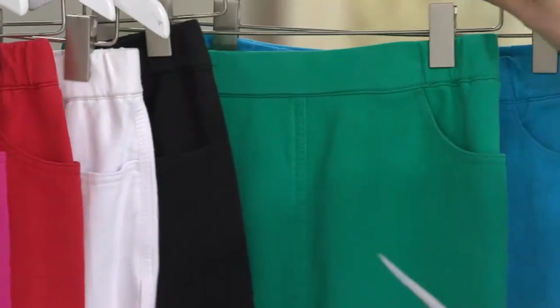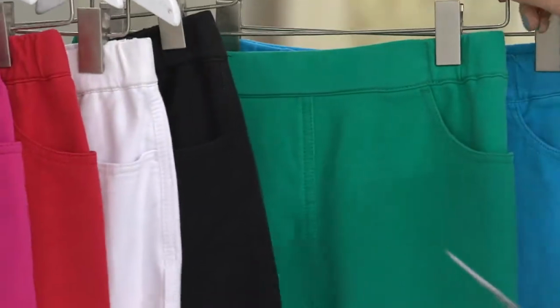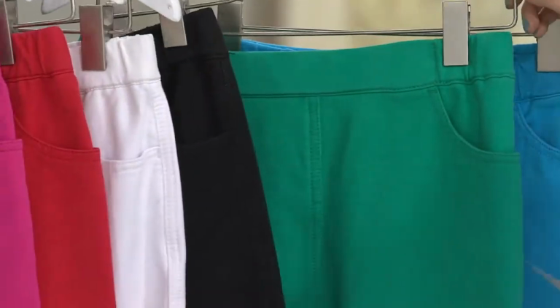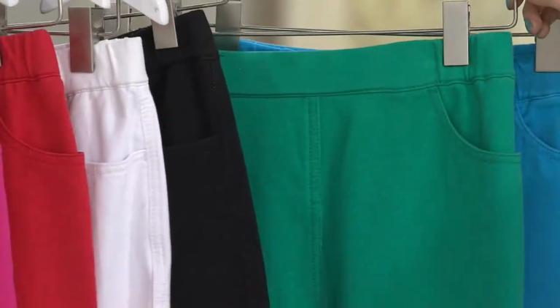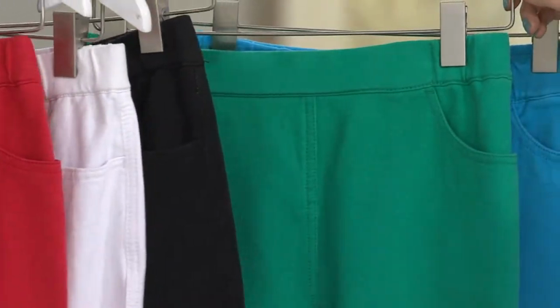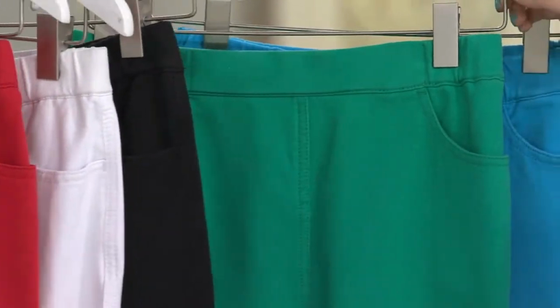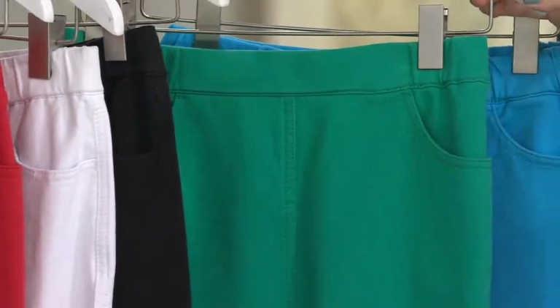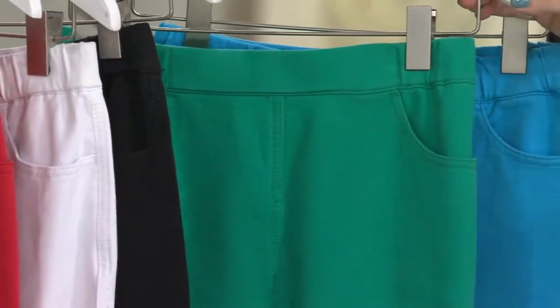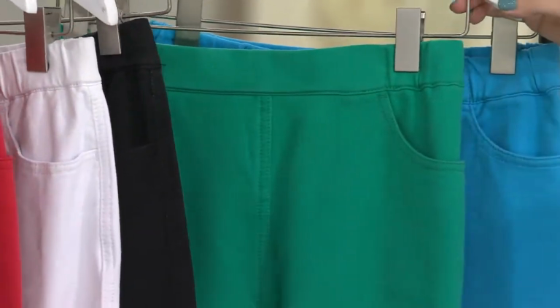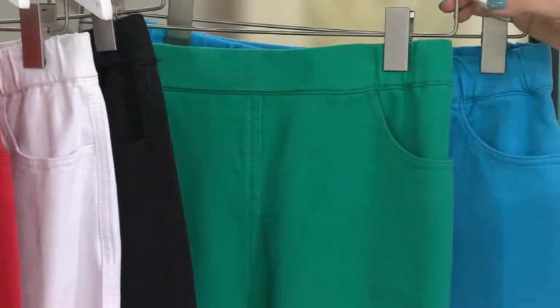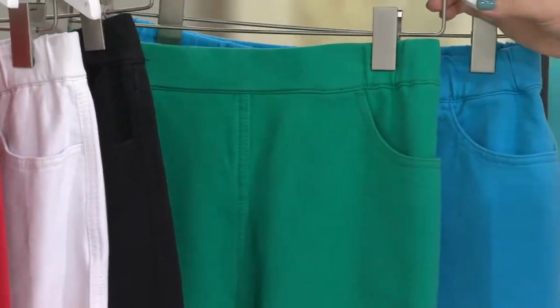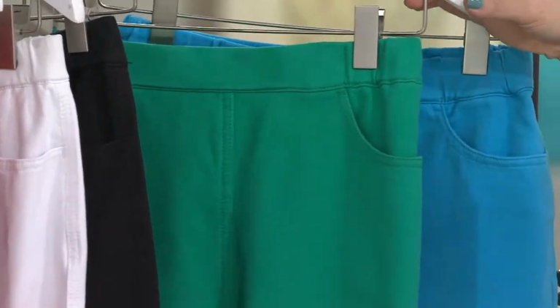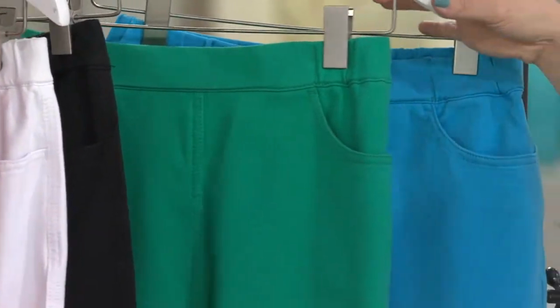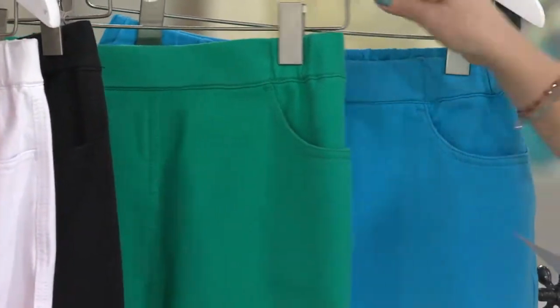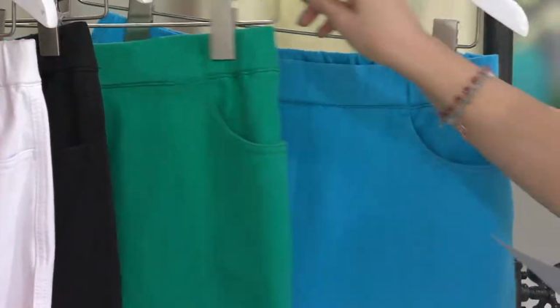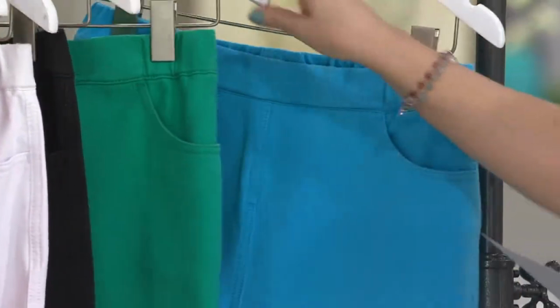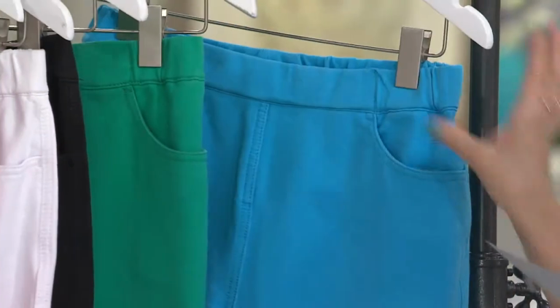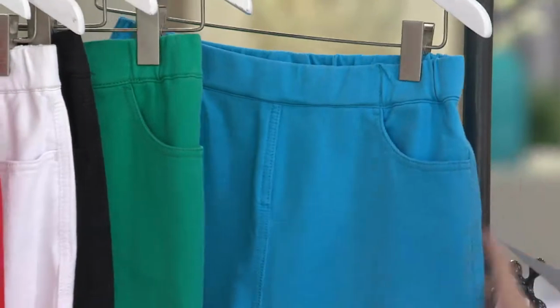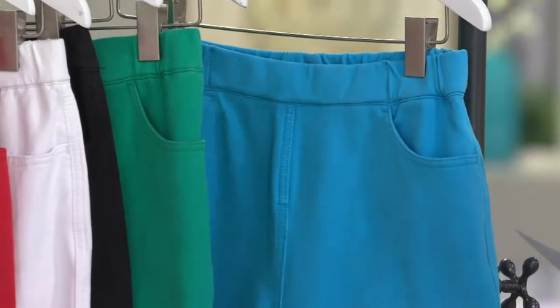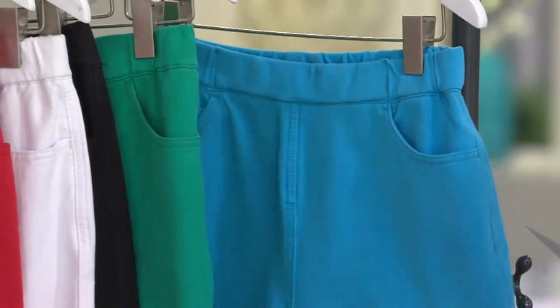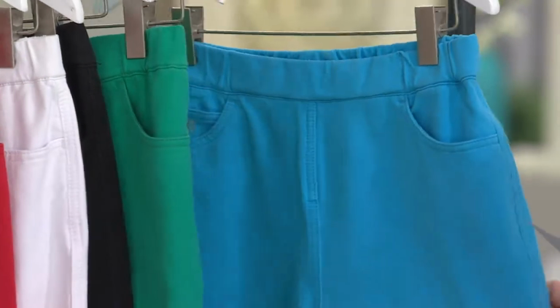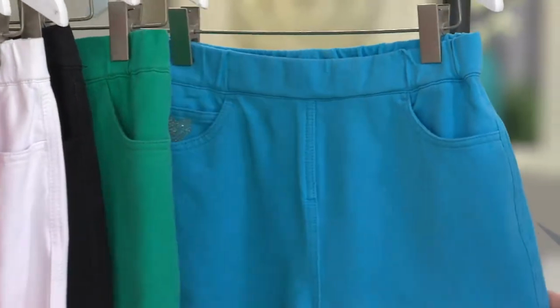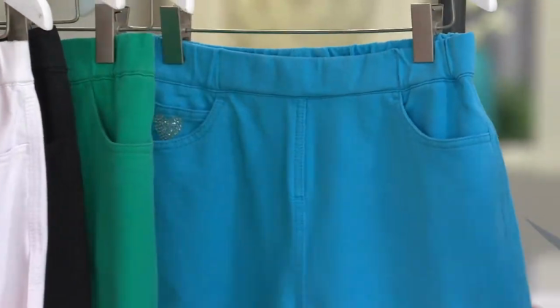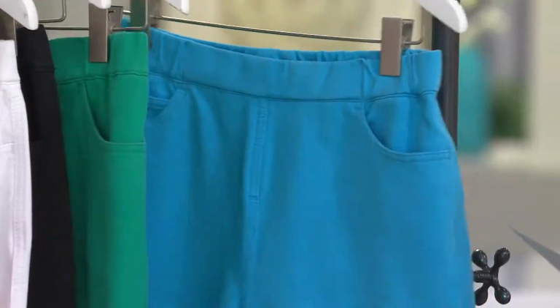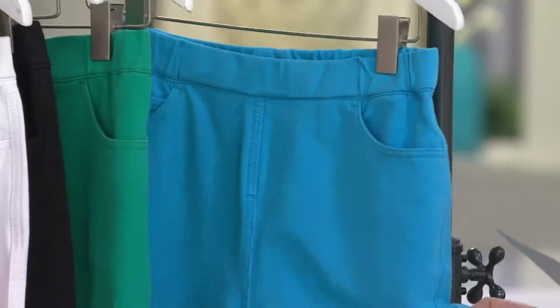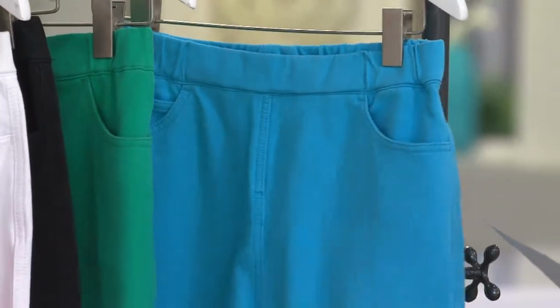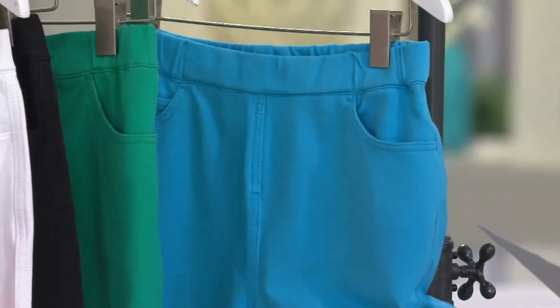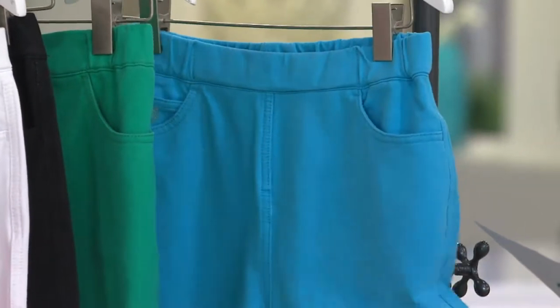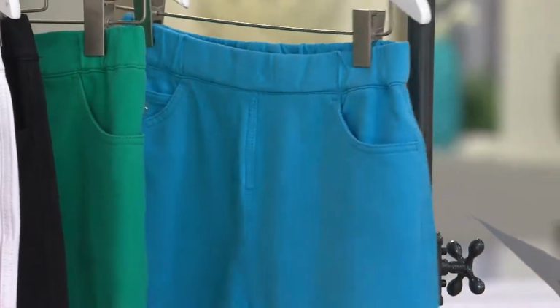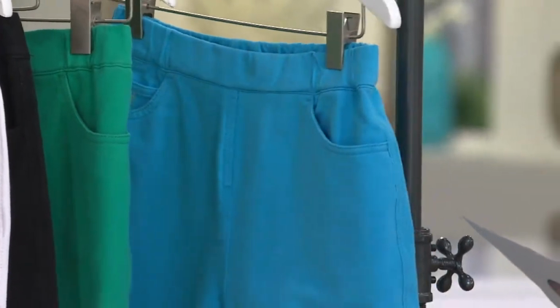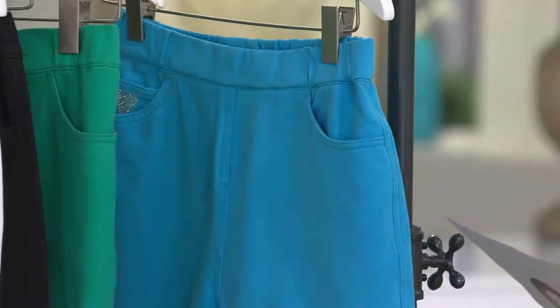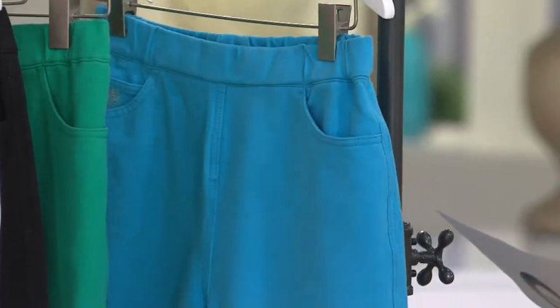Here is Emerald — so cute — double extra small, extra large through 3X. Turquoise, extra small through 3X.